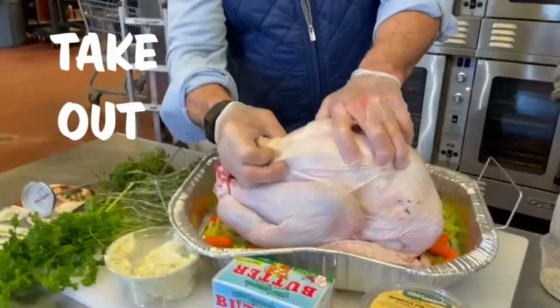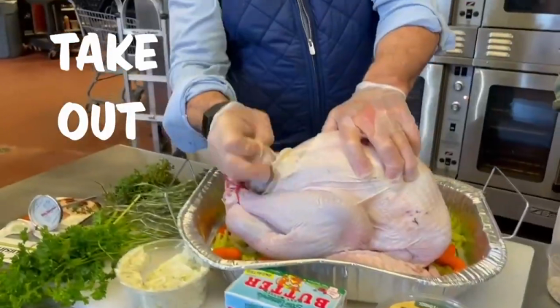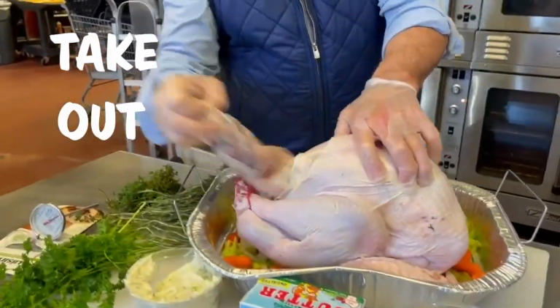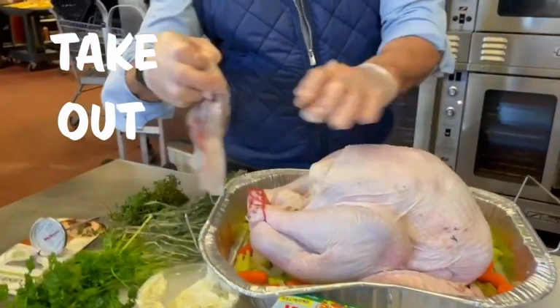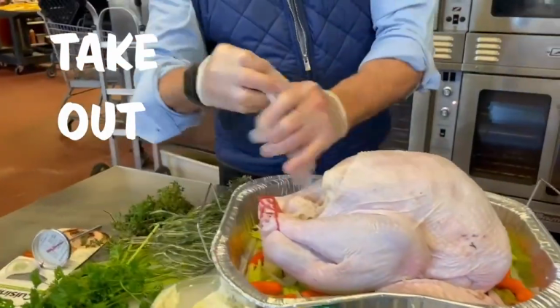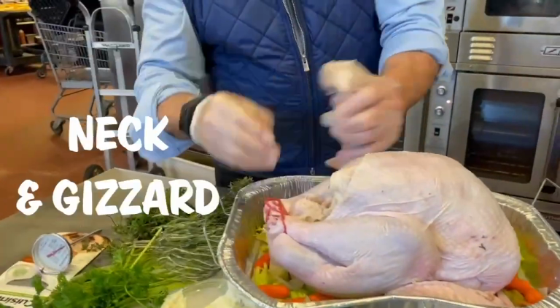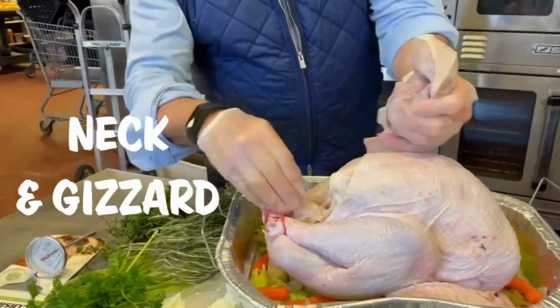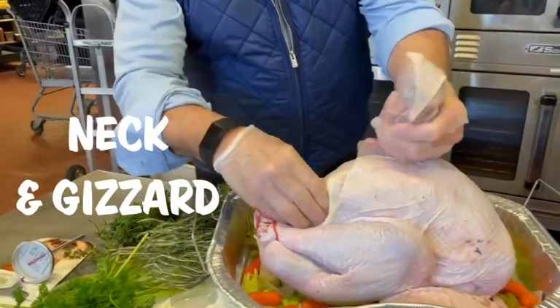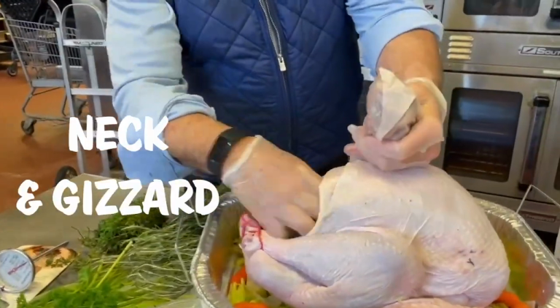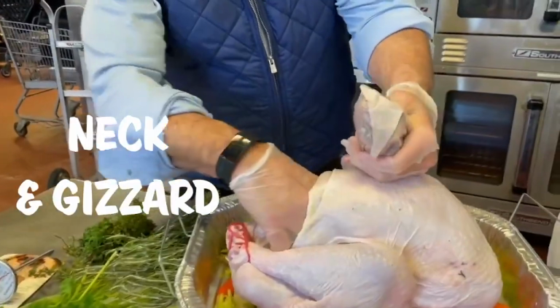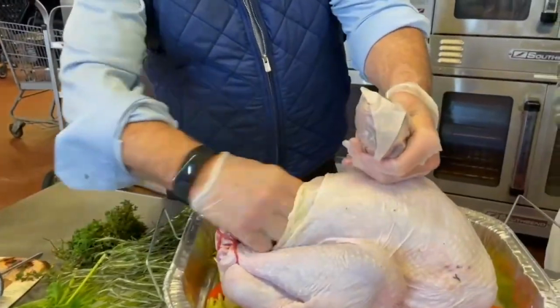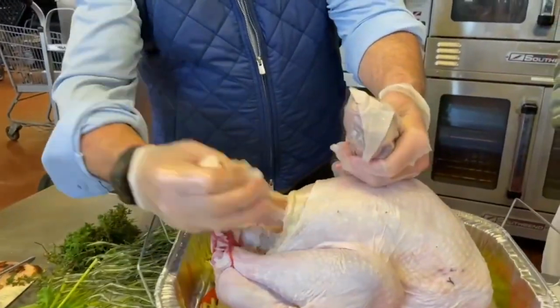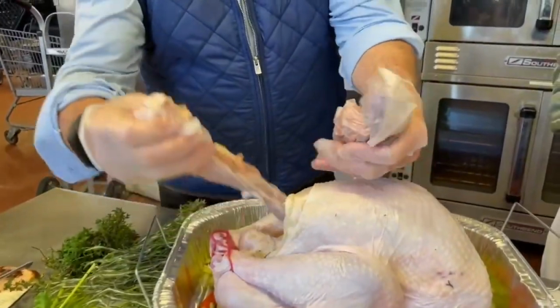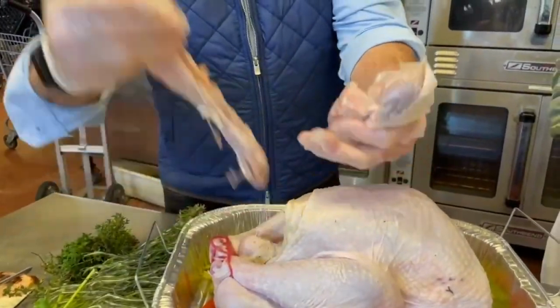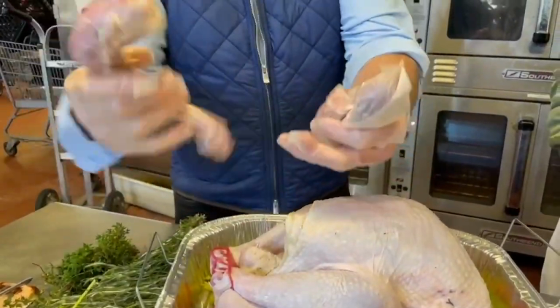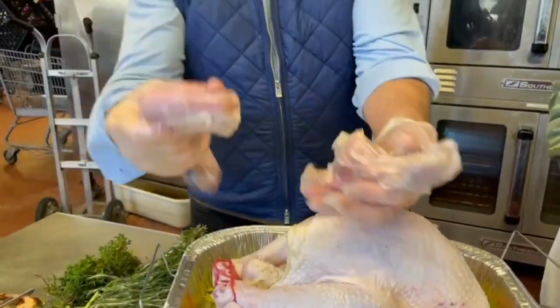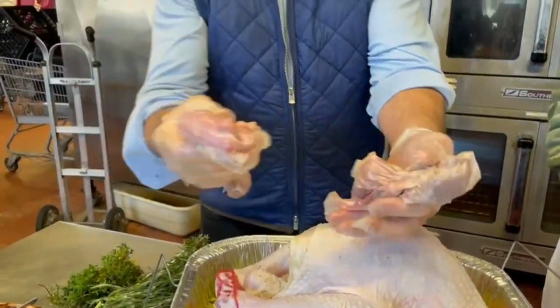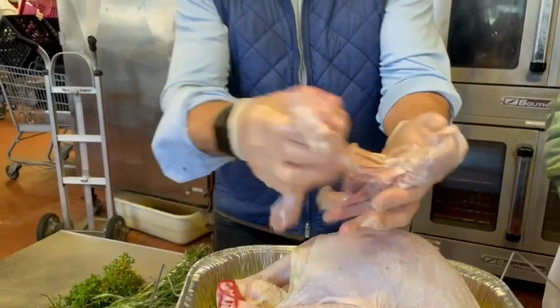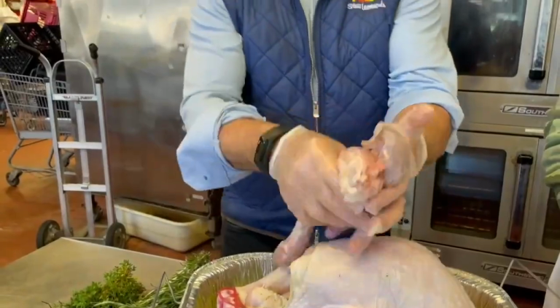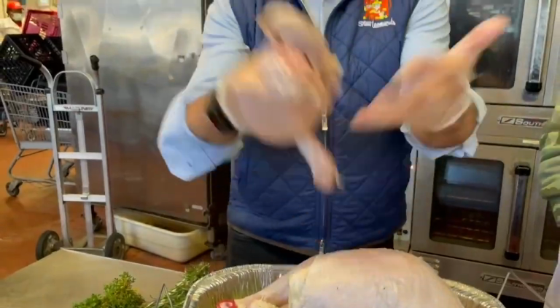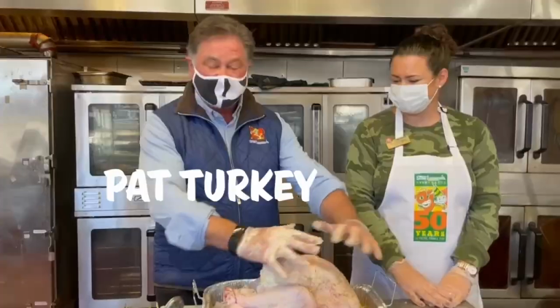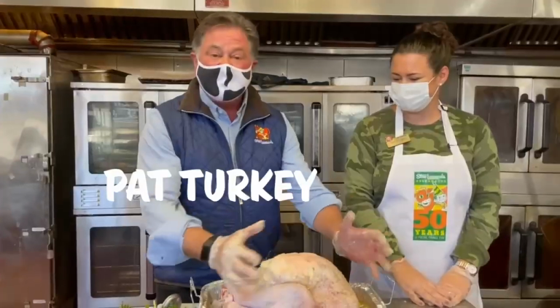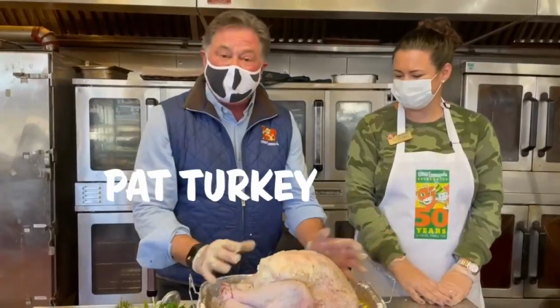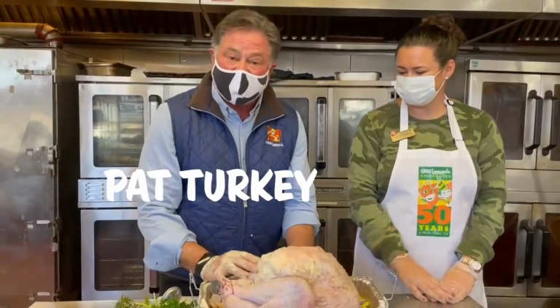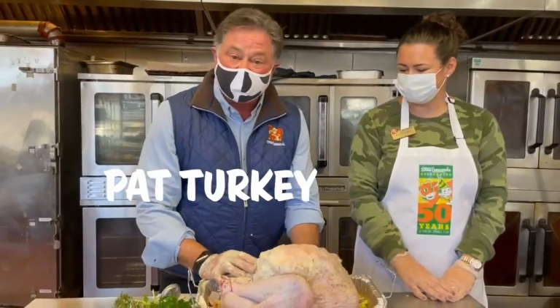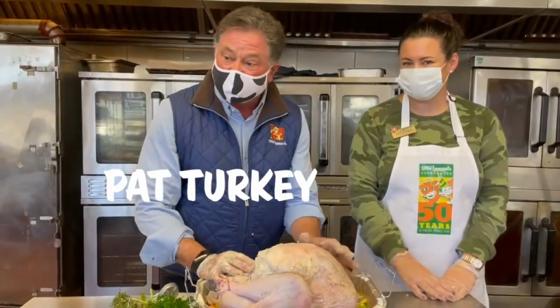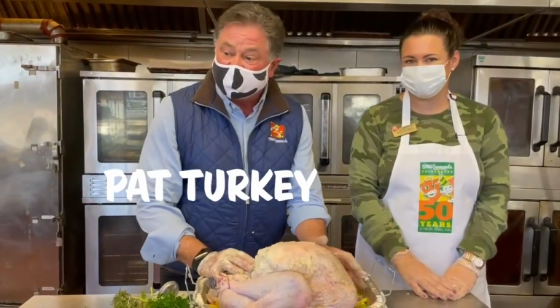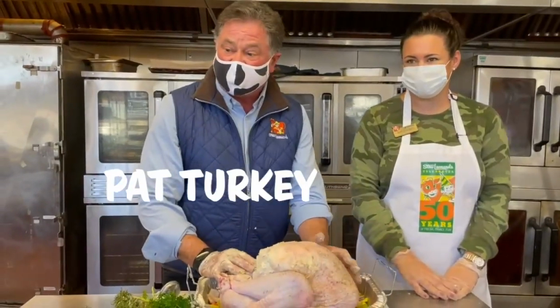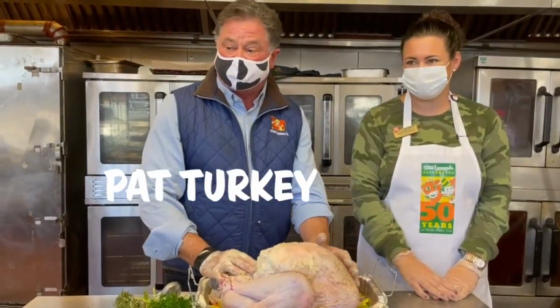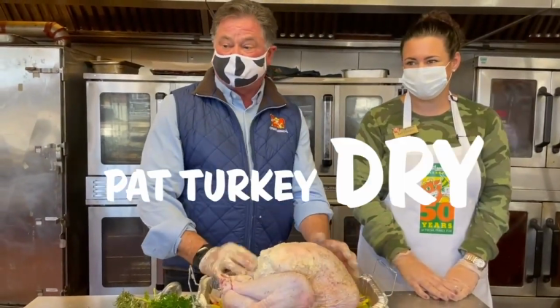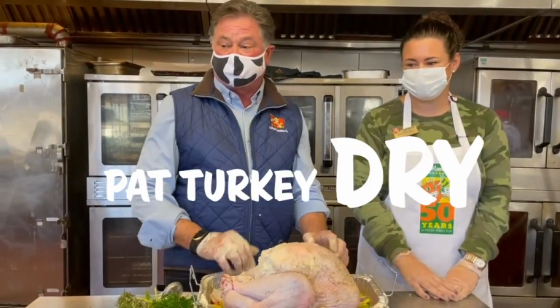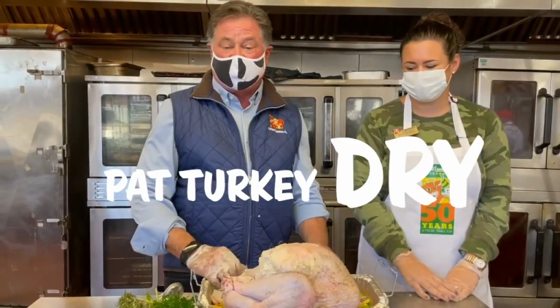Take out the neck and the gizzards and just toss them. Pat your turkey down so it's dry.